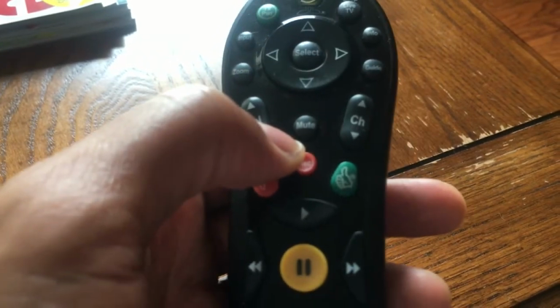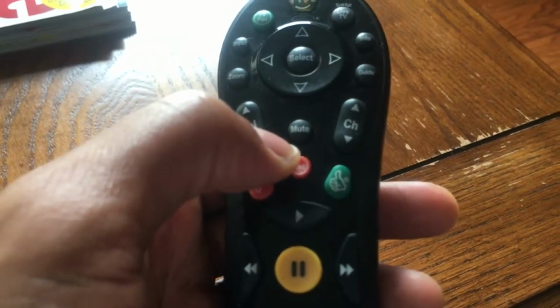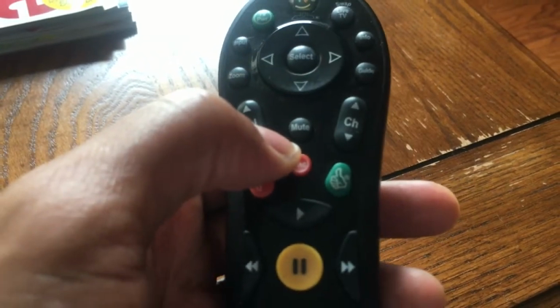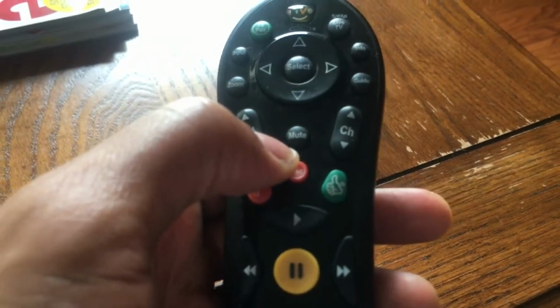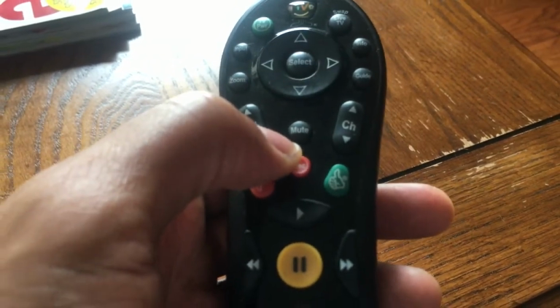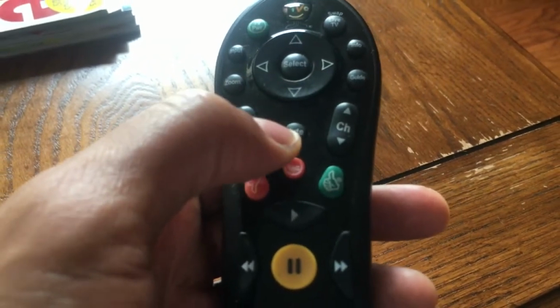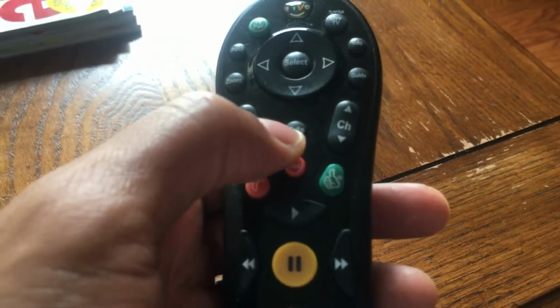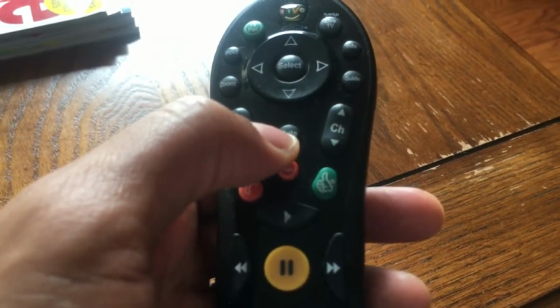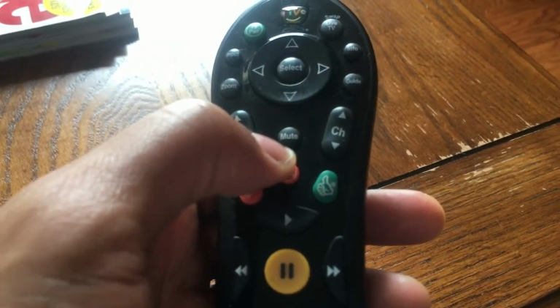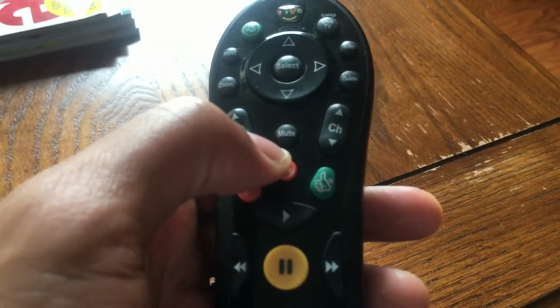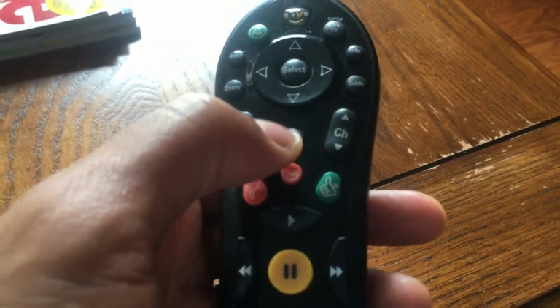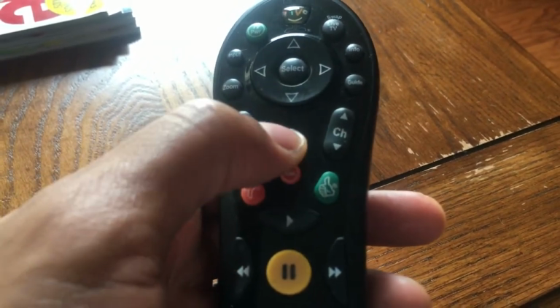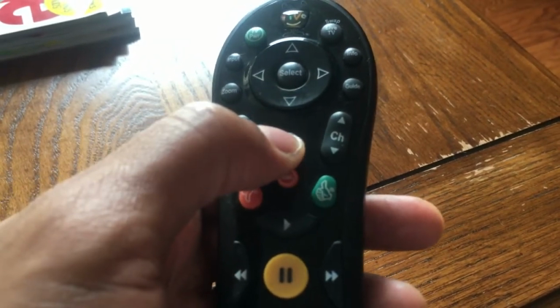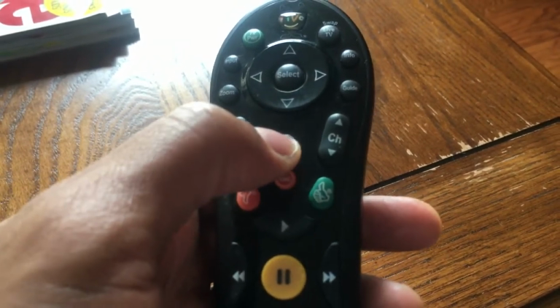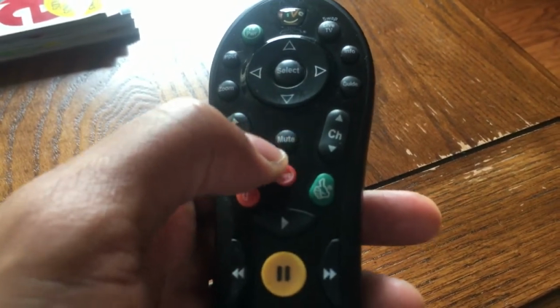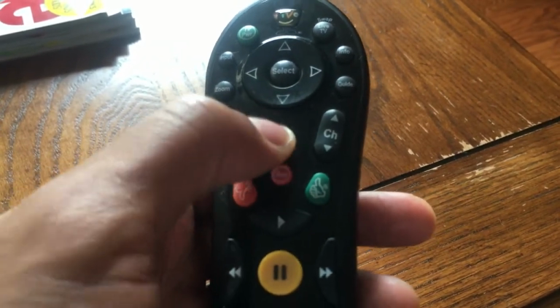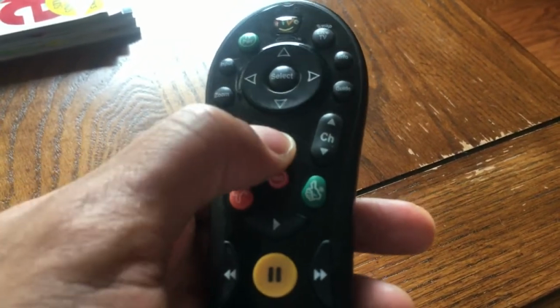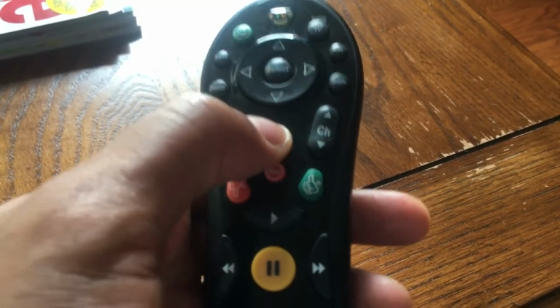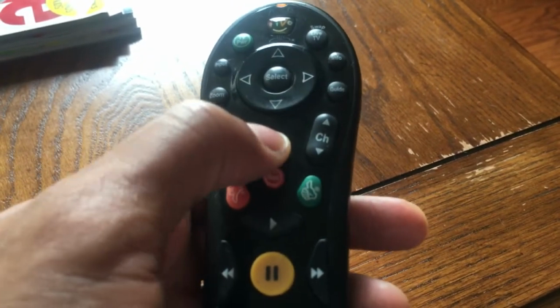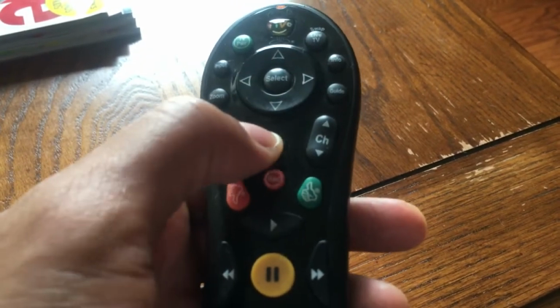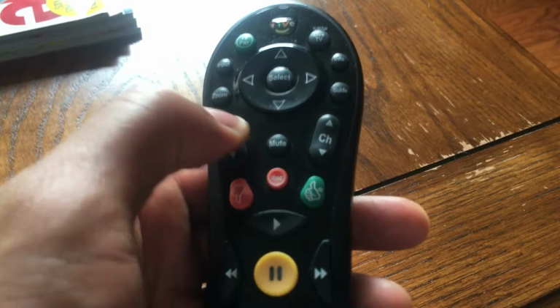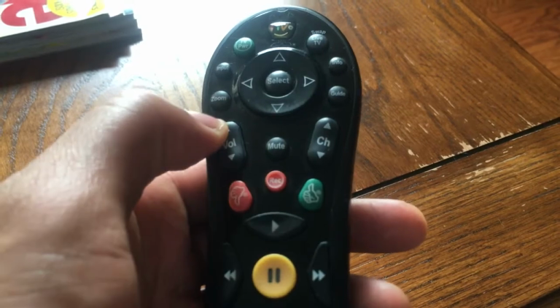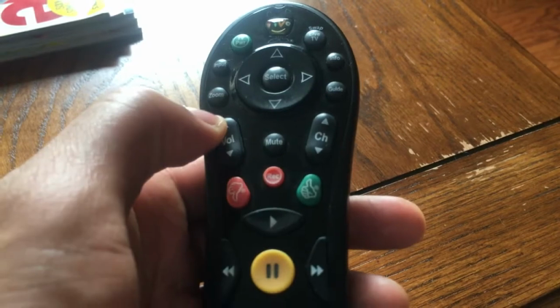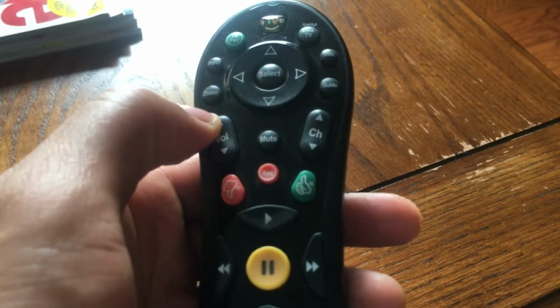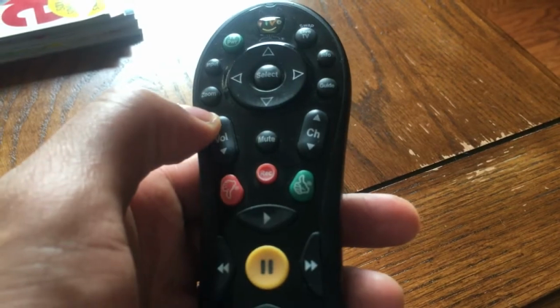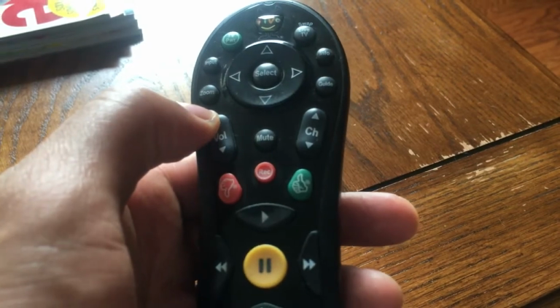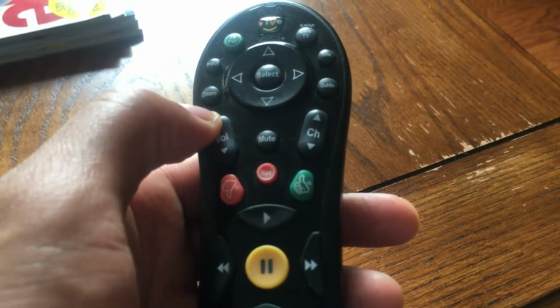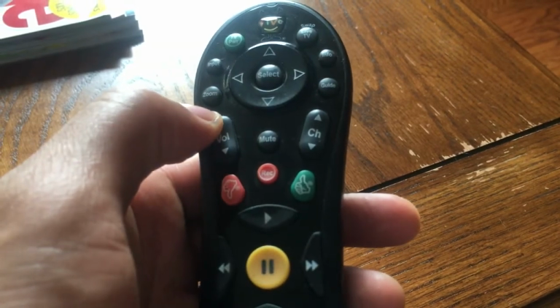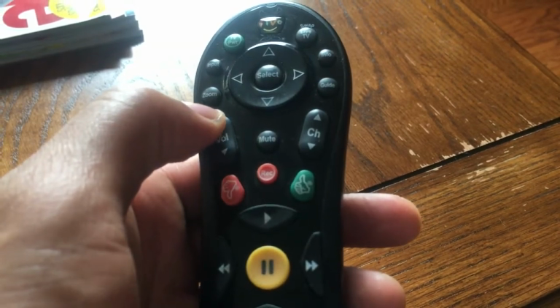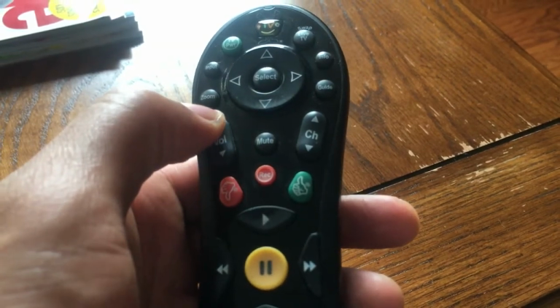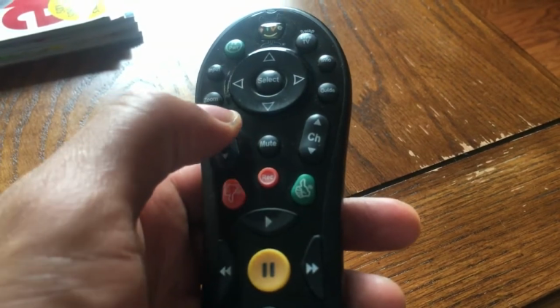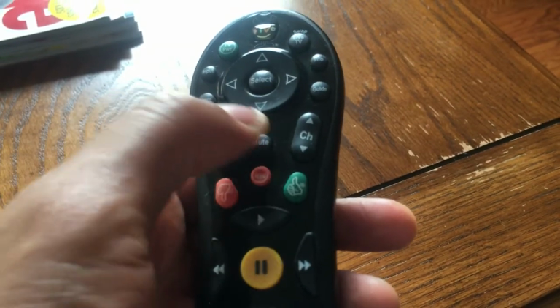You see on this remote control the mute button is in the center. So you press mute, and that mutes the television.